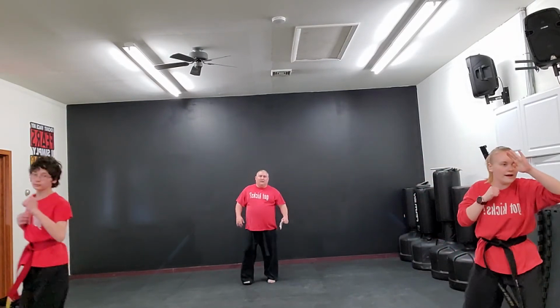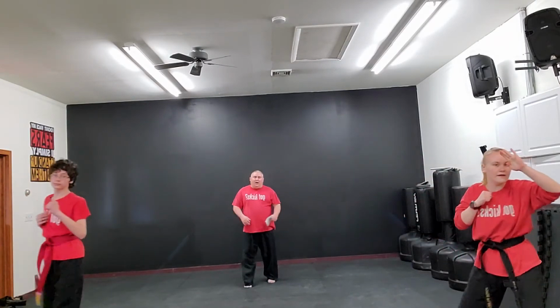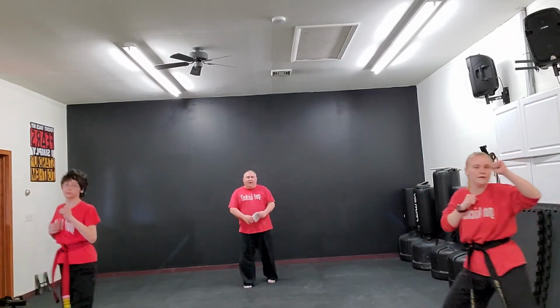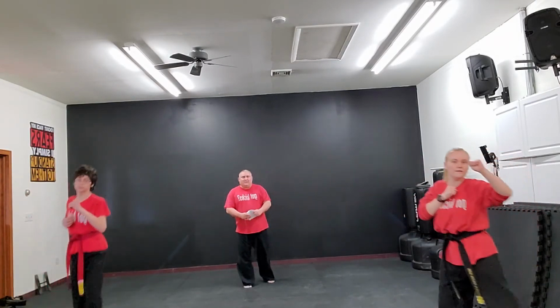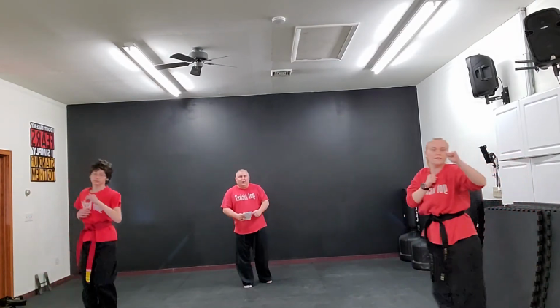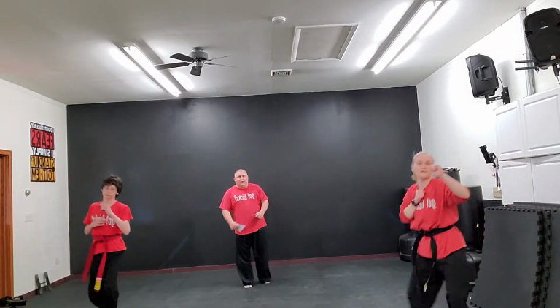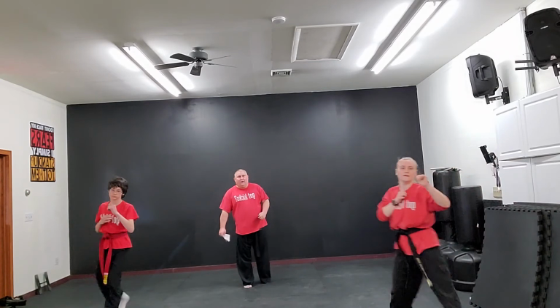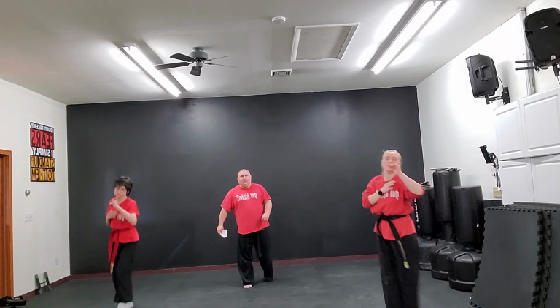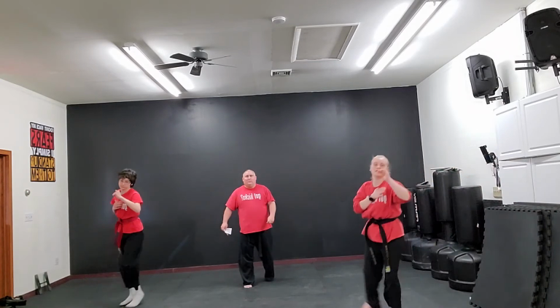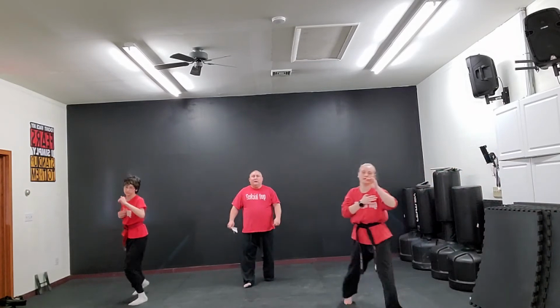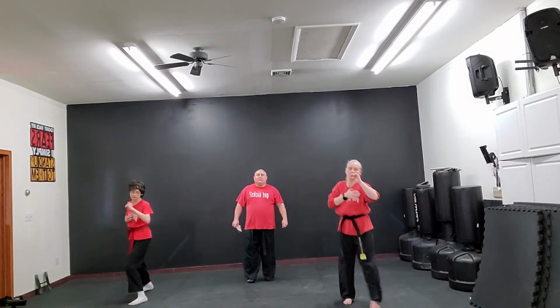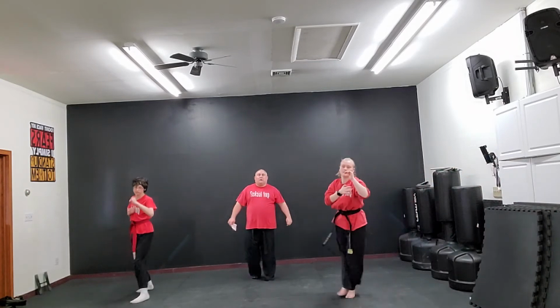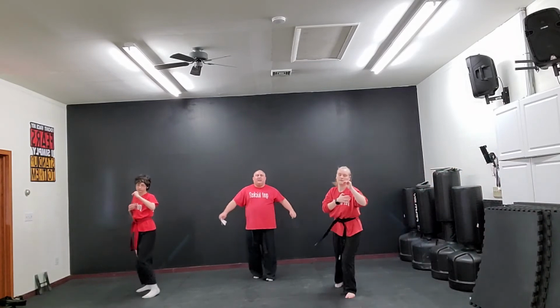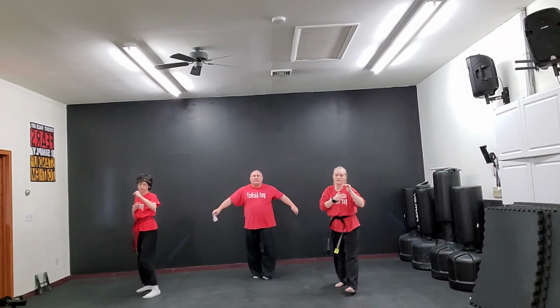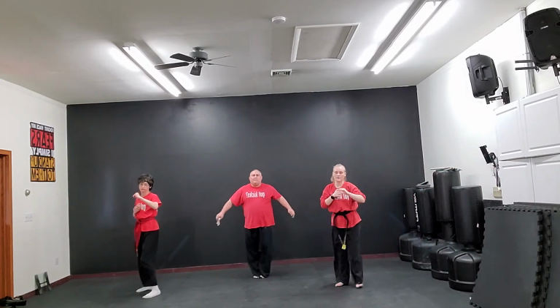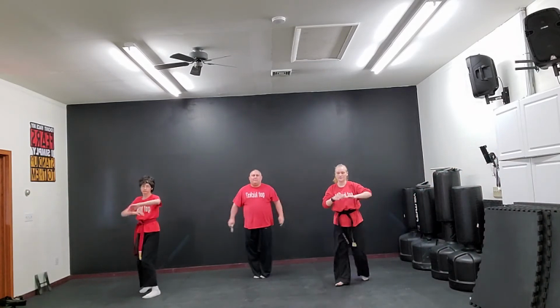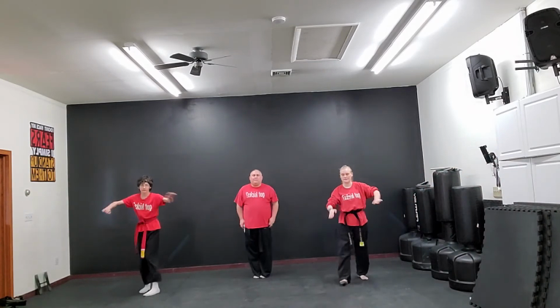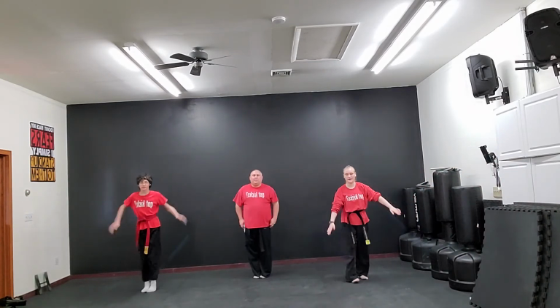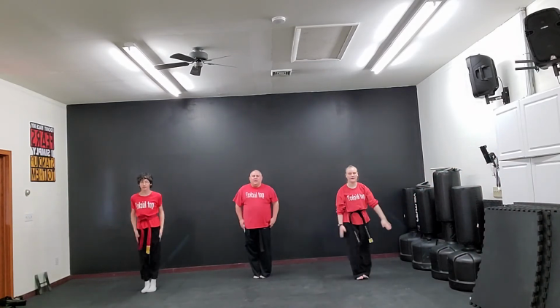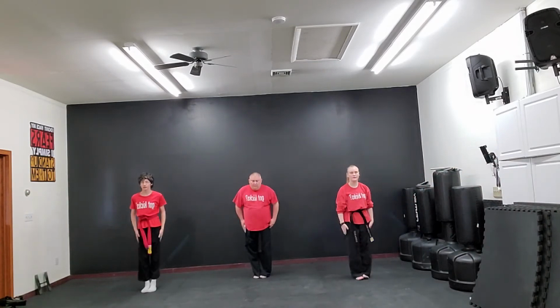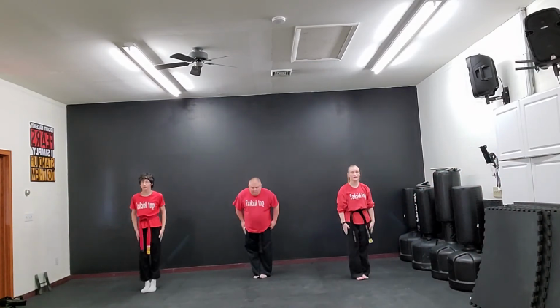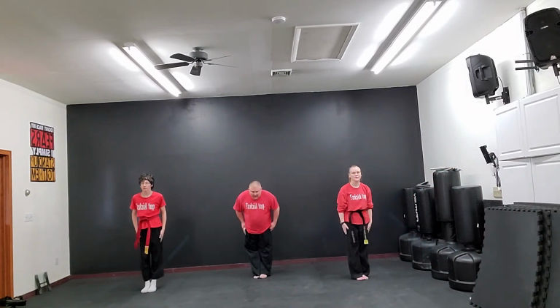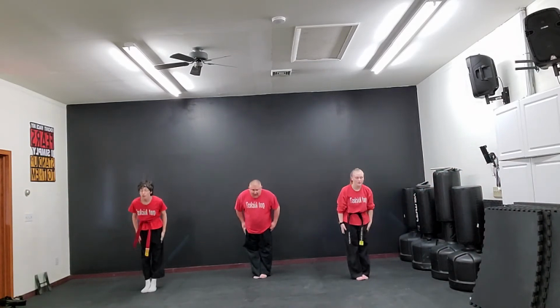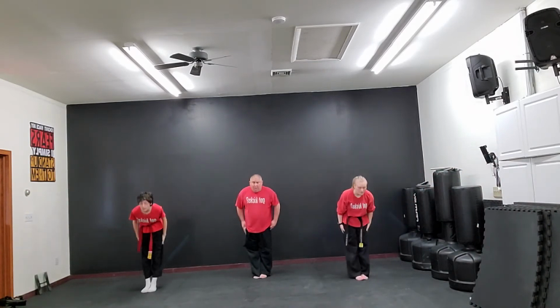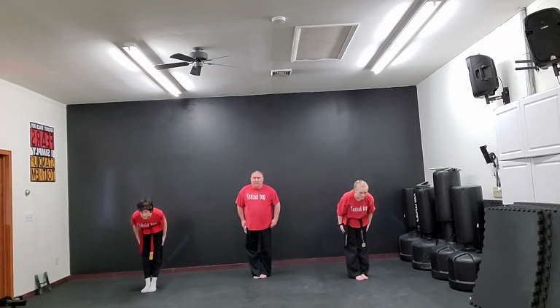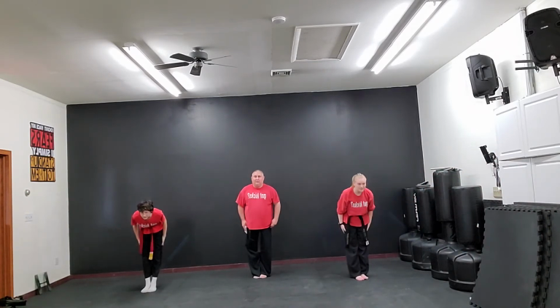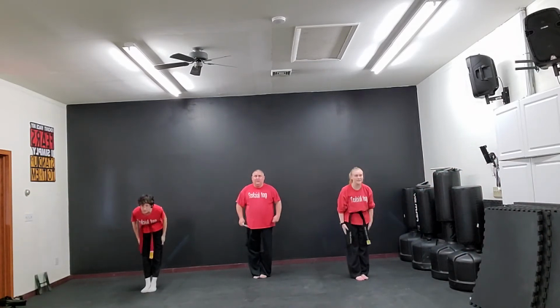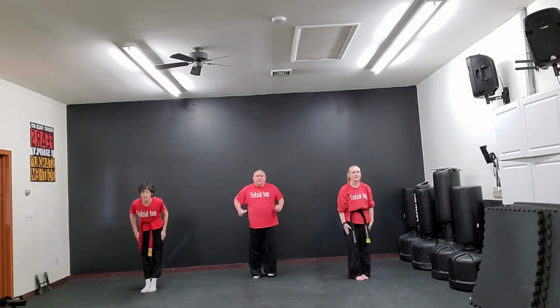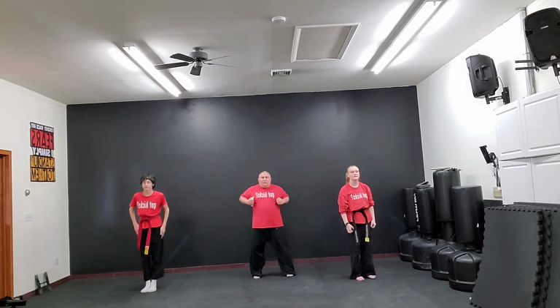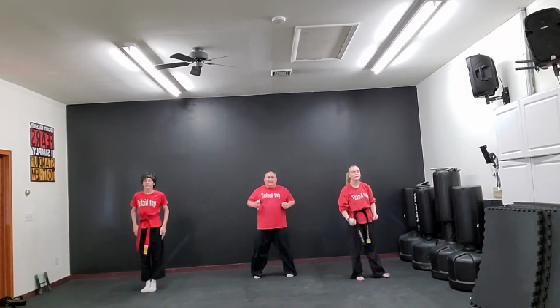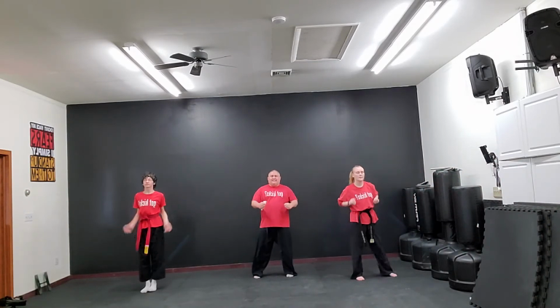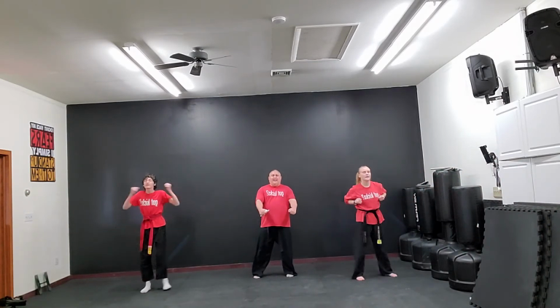Awesome. Let's go. Pay attention. Lead. Ready, stance.